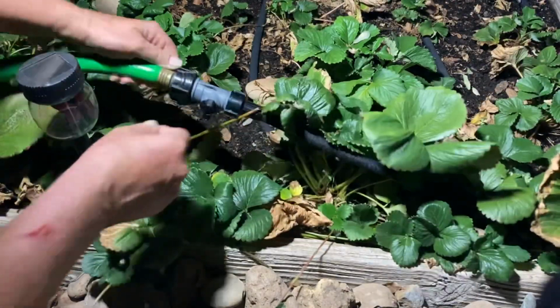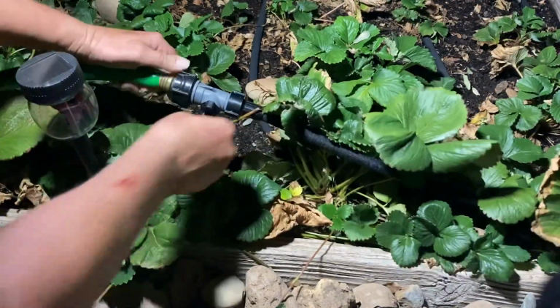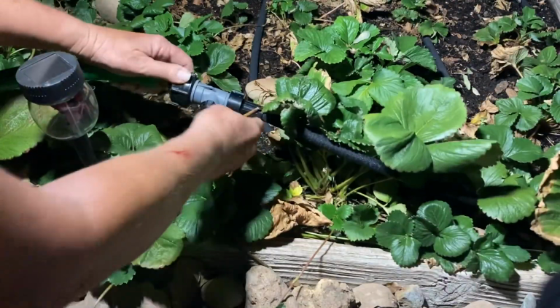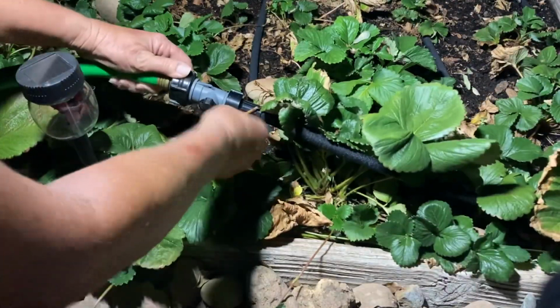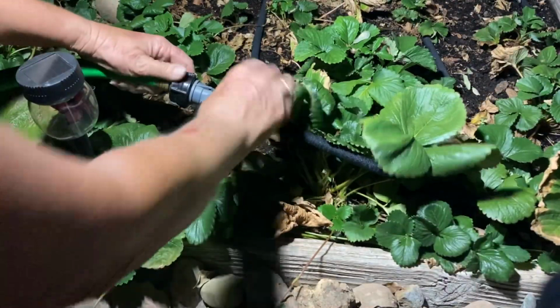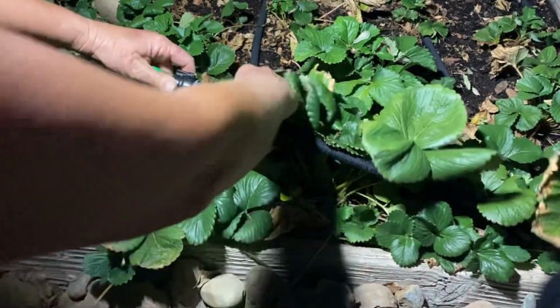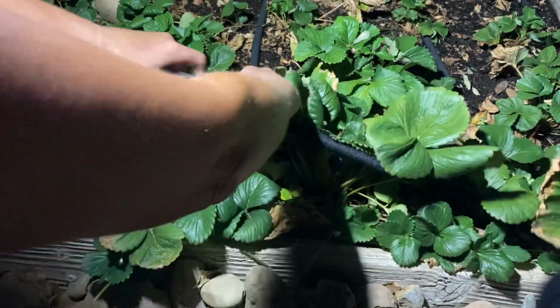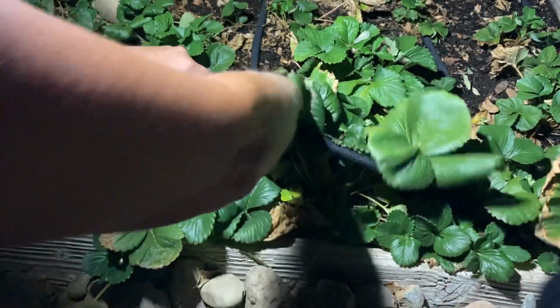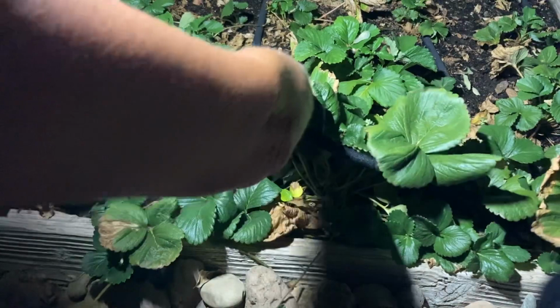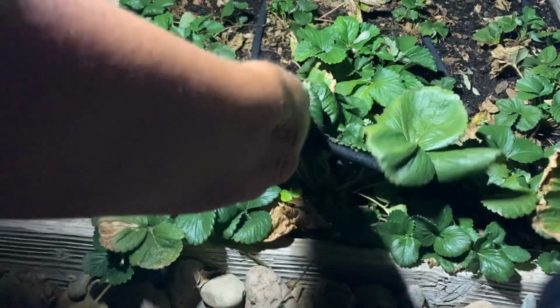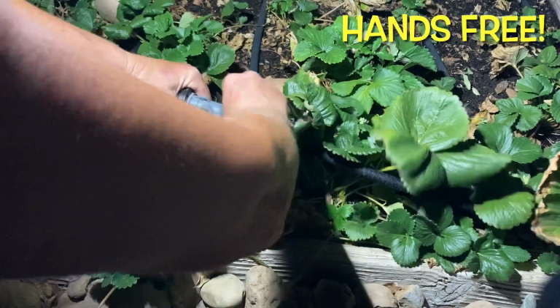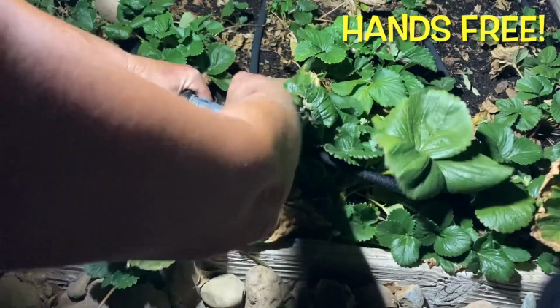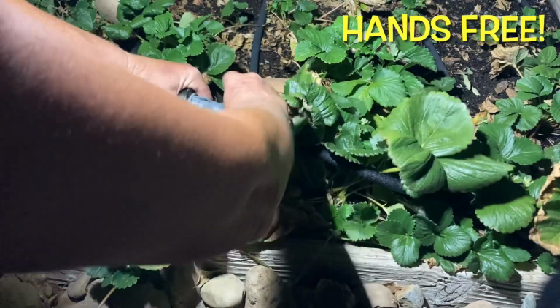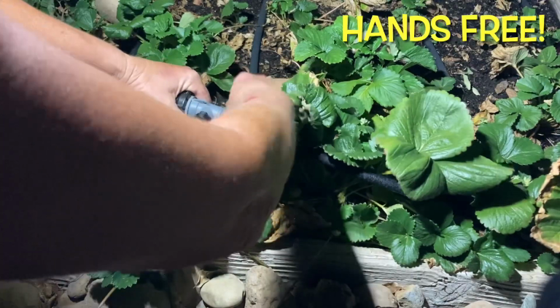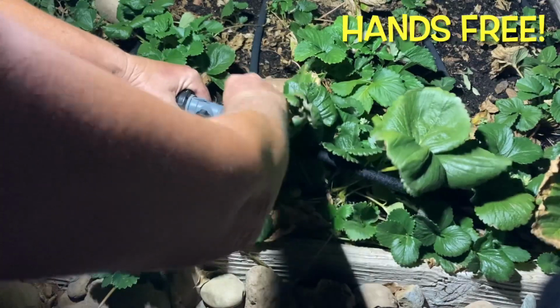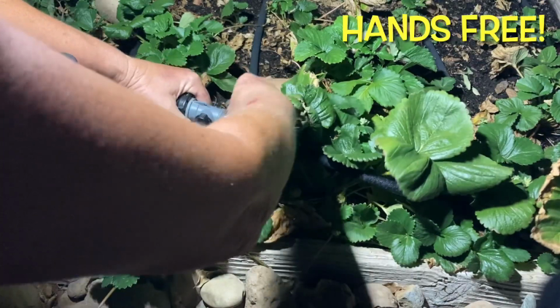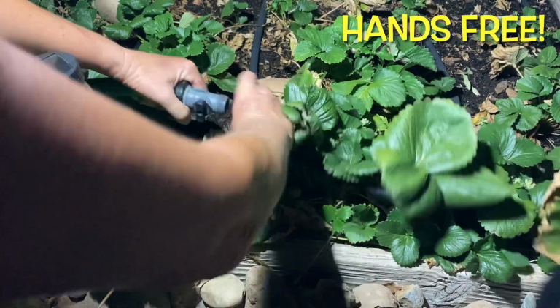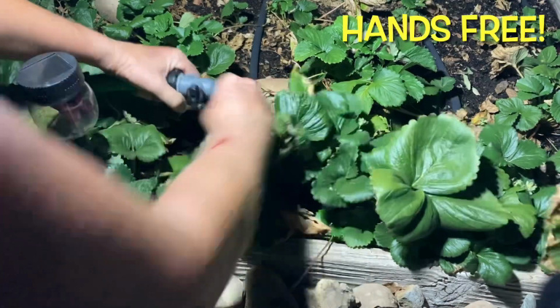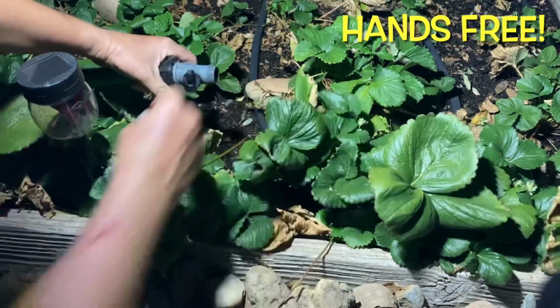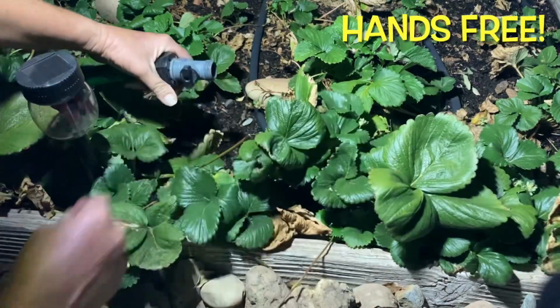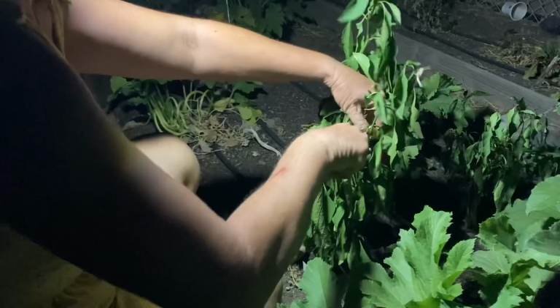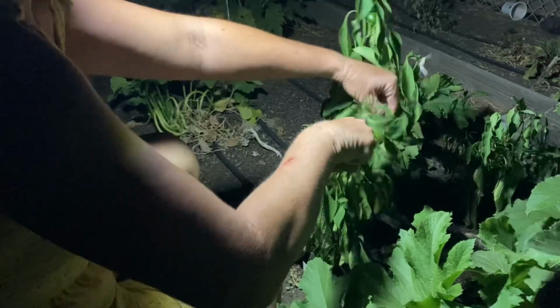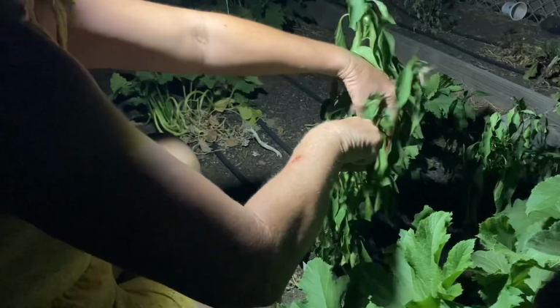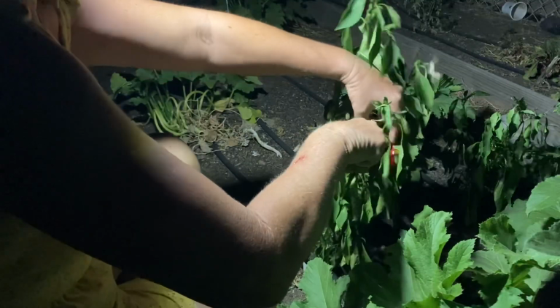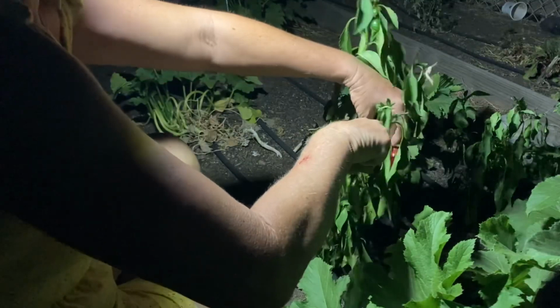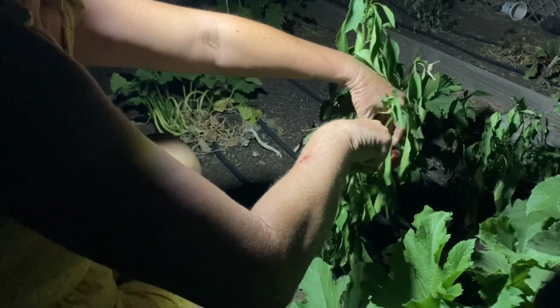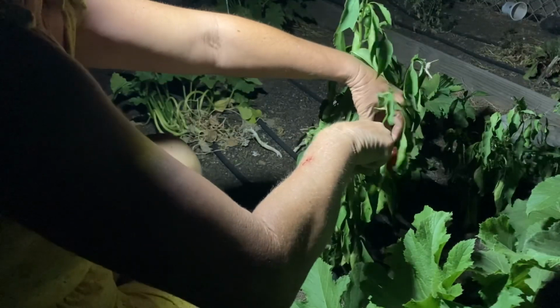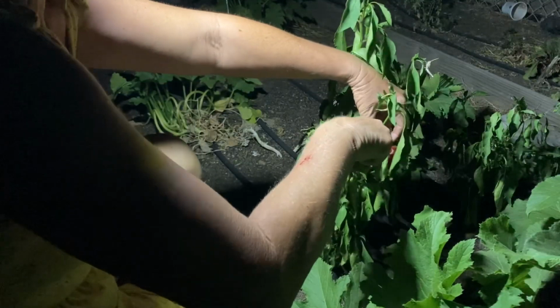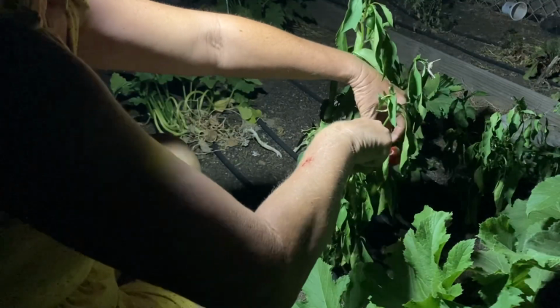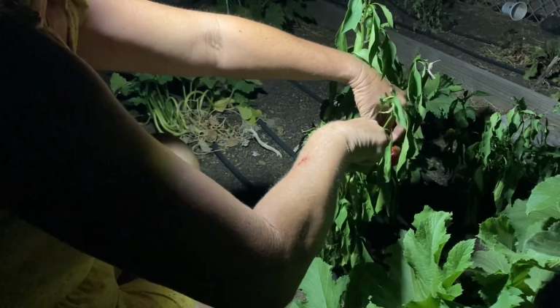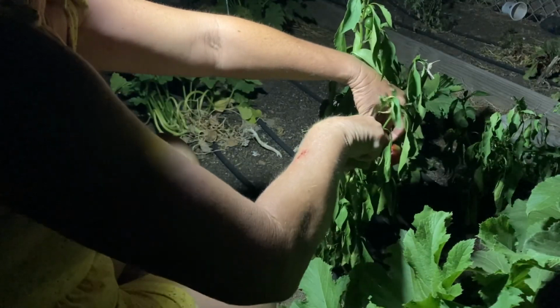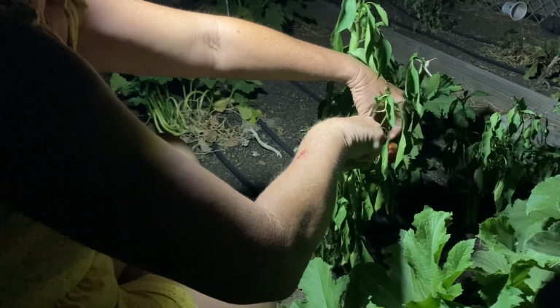Gardening at night? Not a problem. You can even harvest your vegetables.